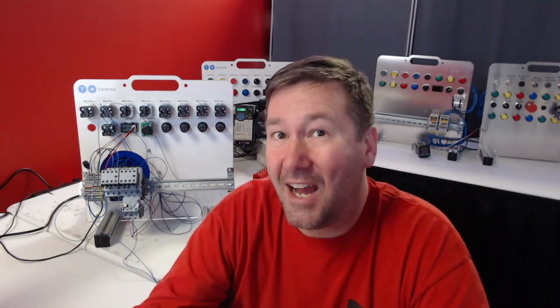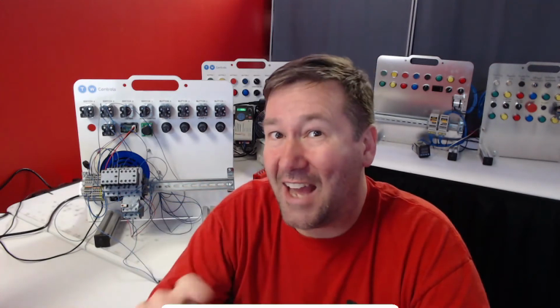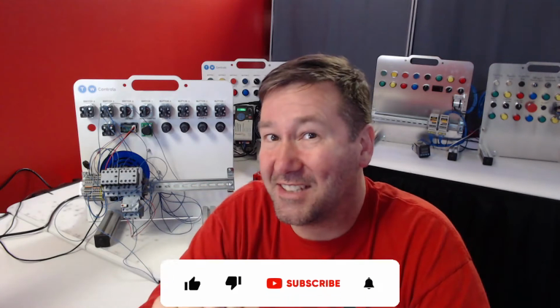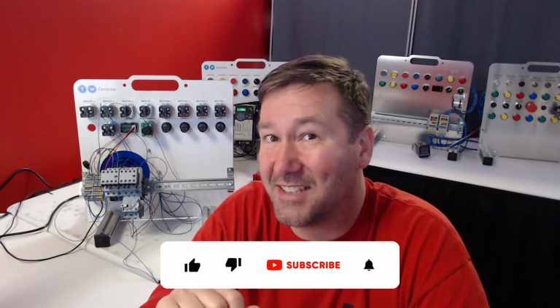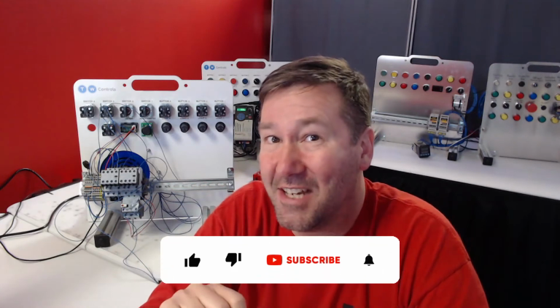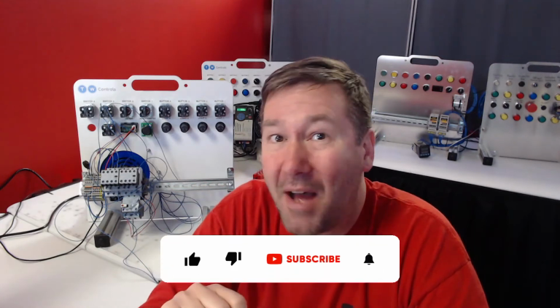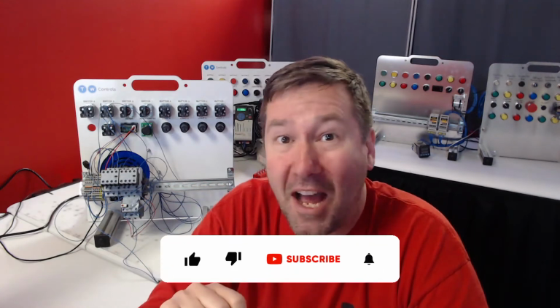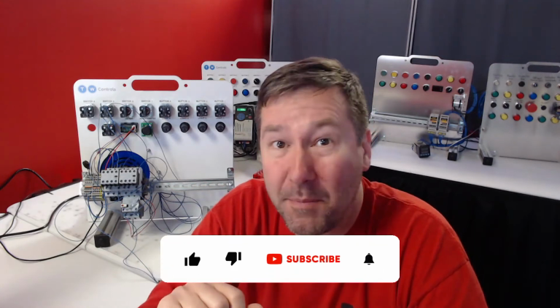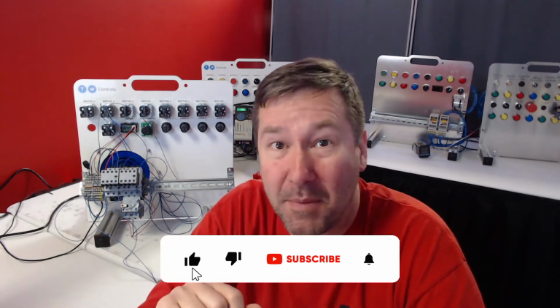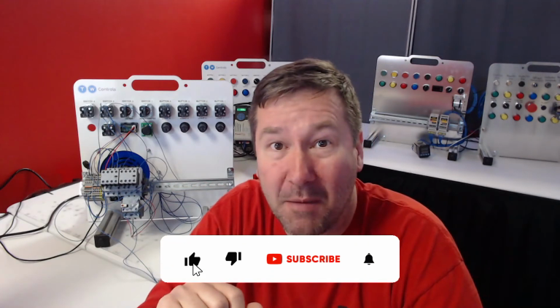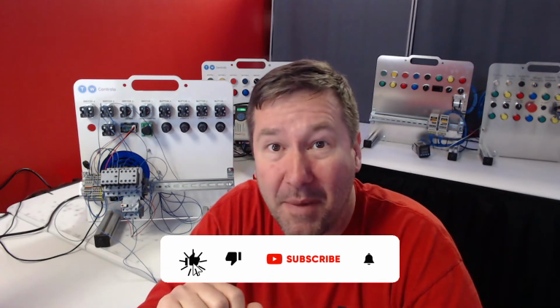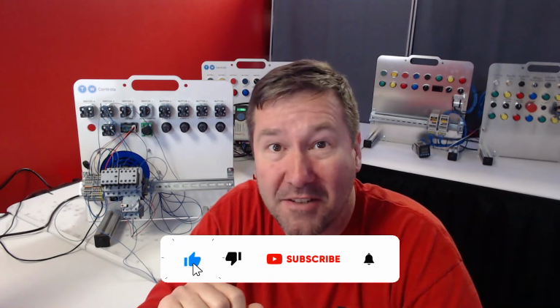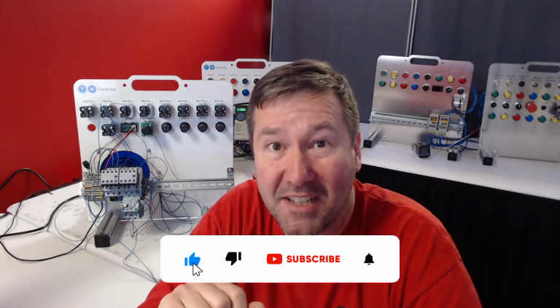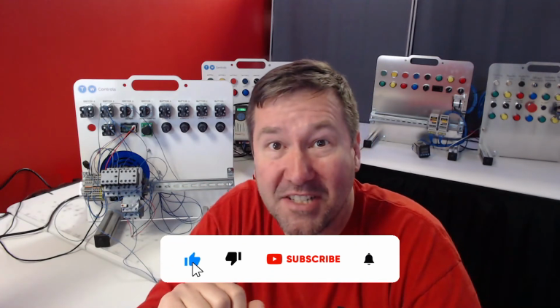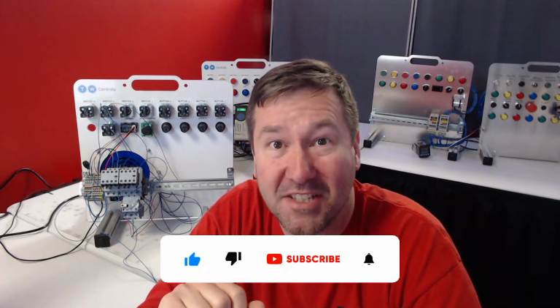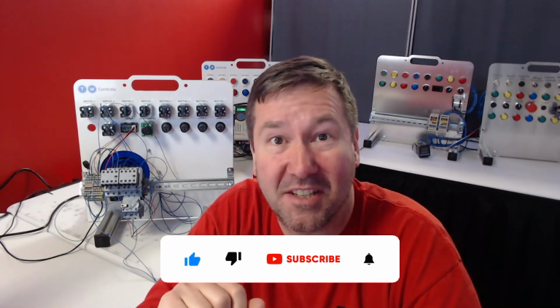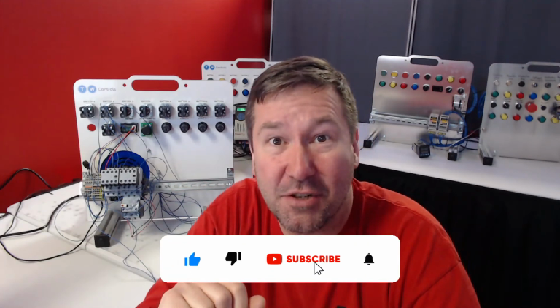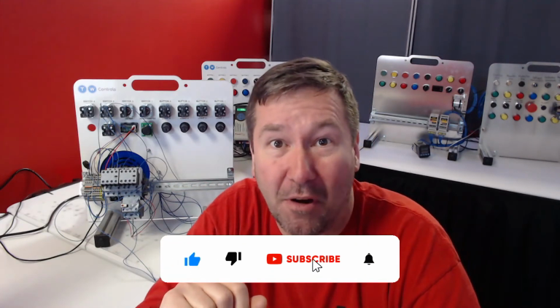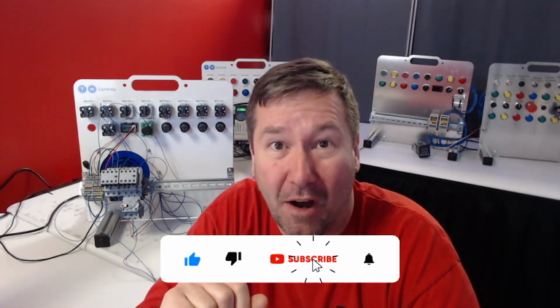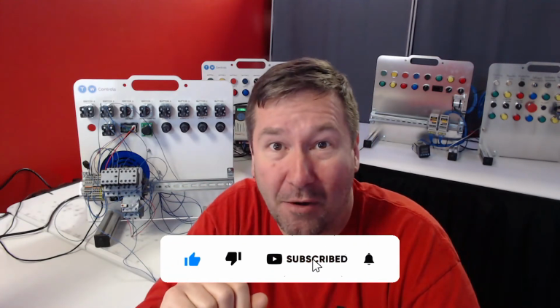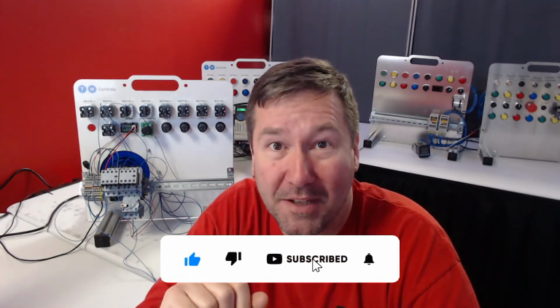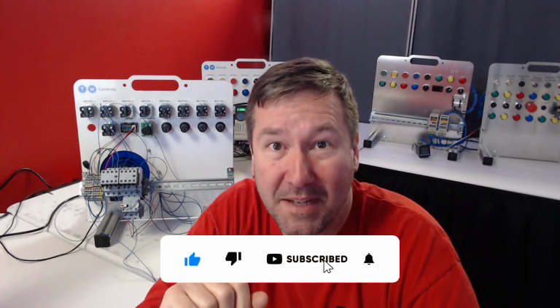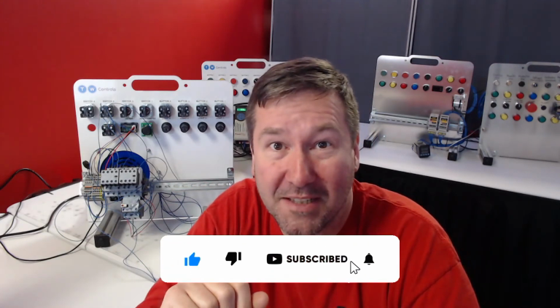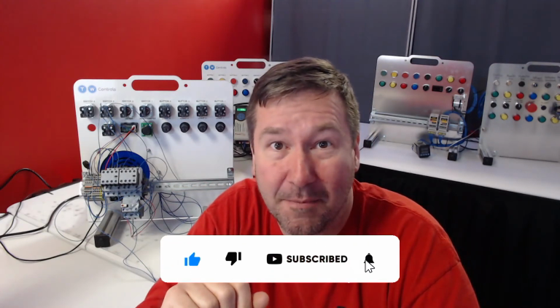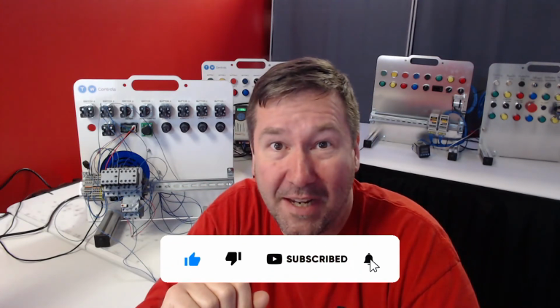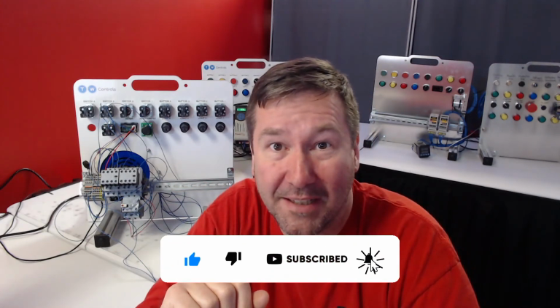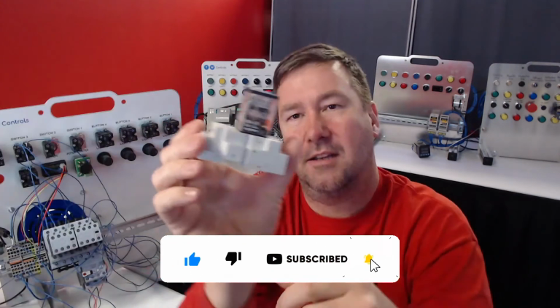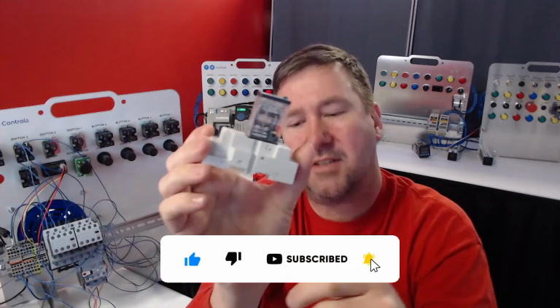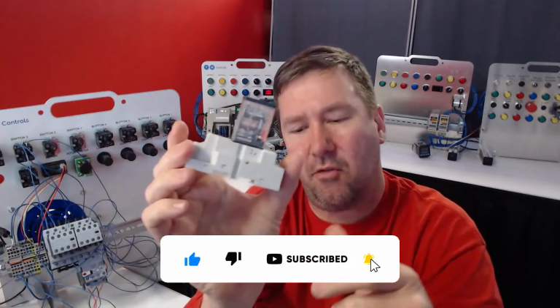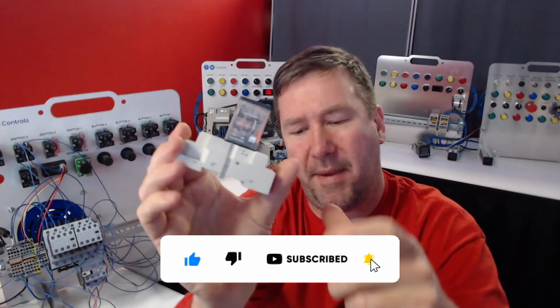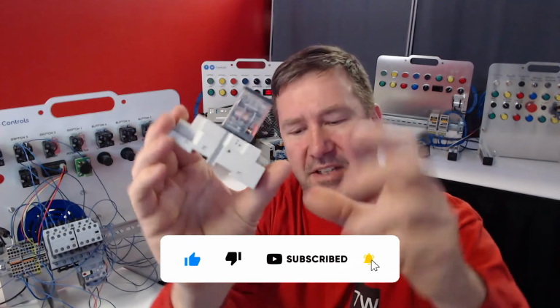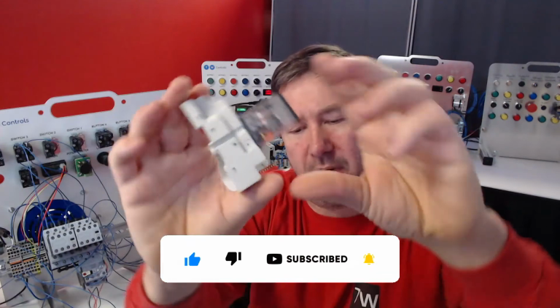Hi, this is Tim. I hope you become a better technician so that you will always be in demand. Let's start with a basic relay.